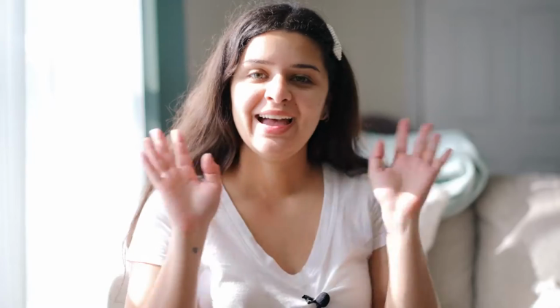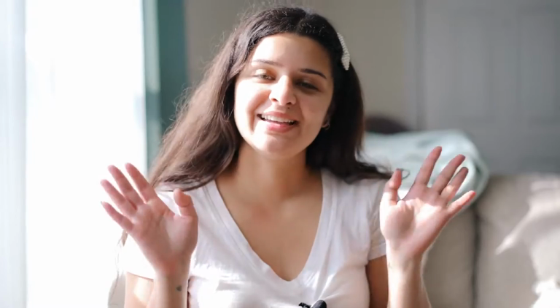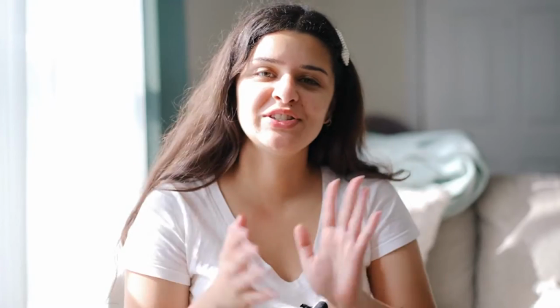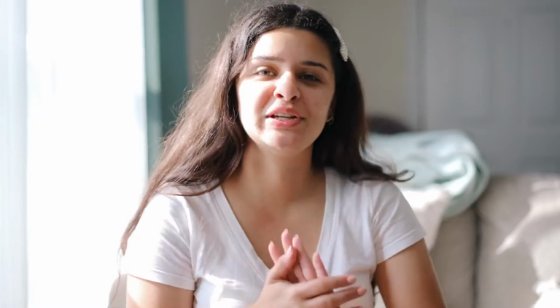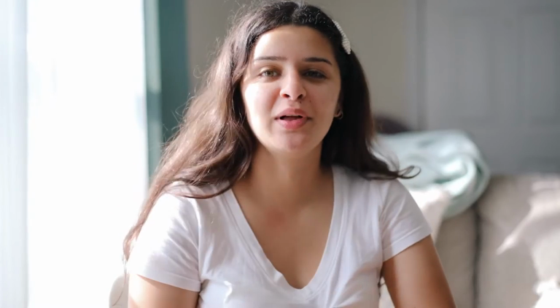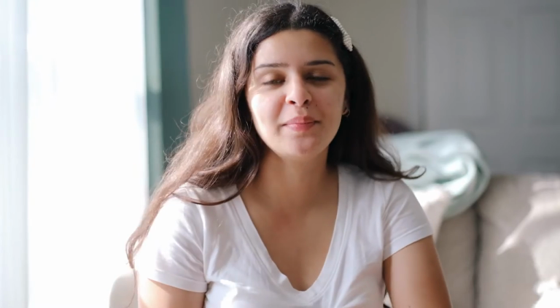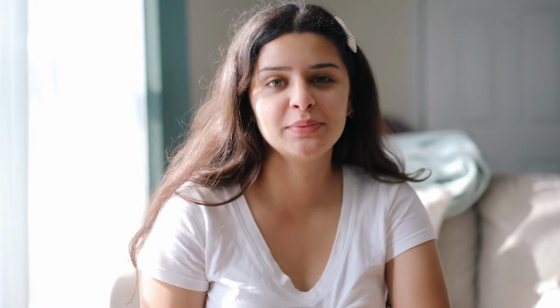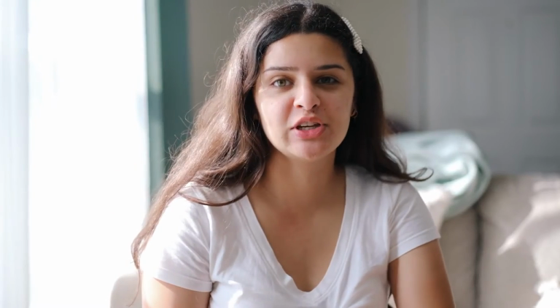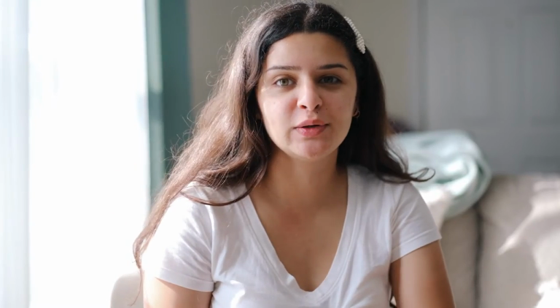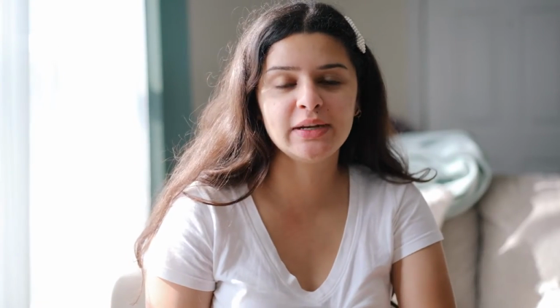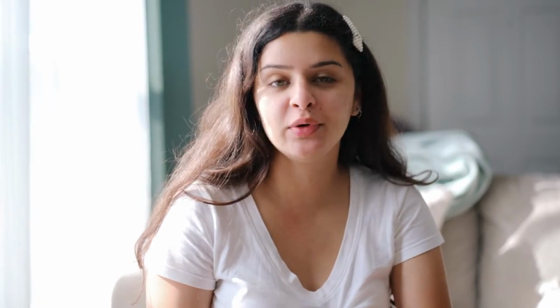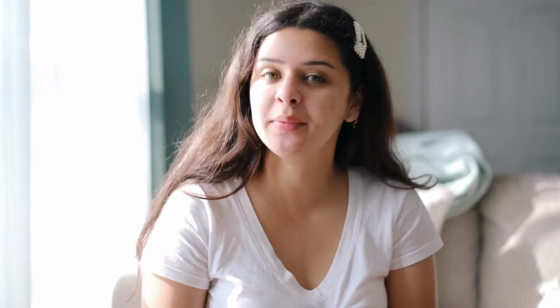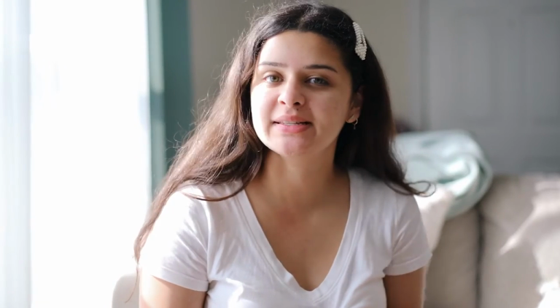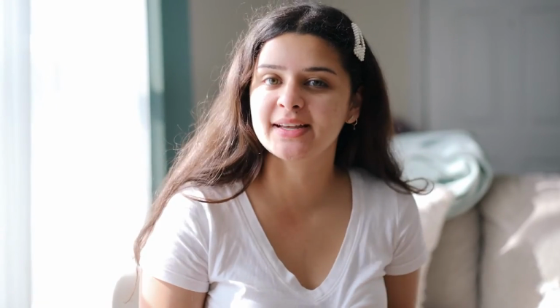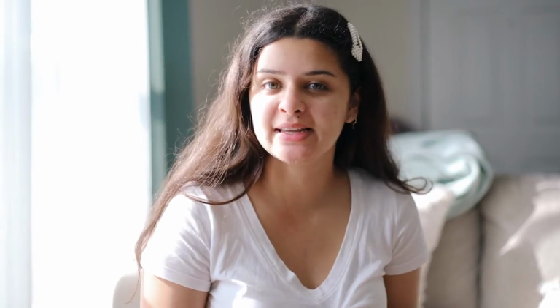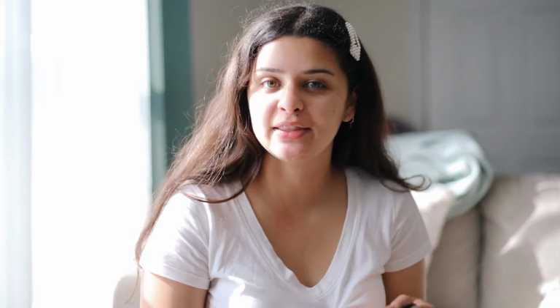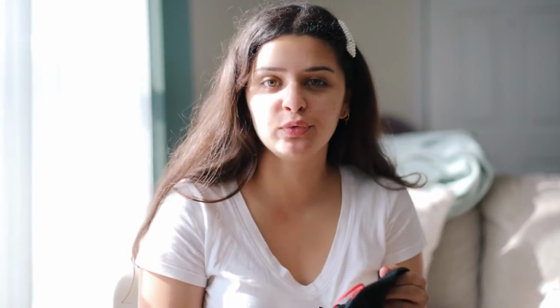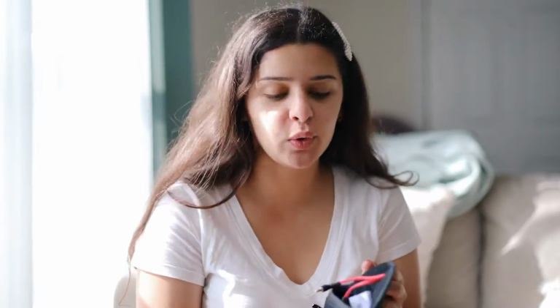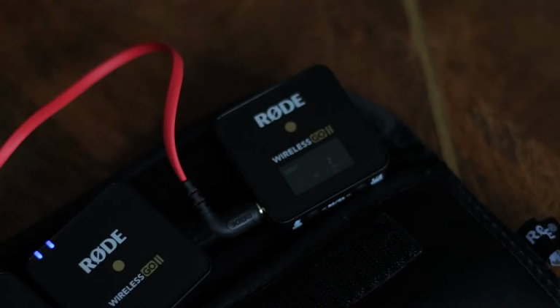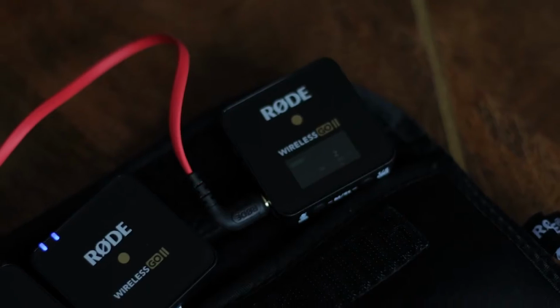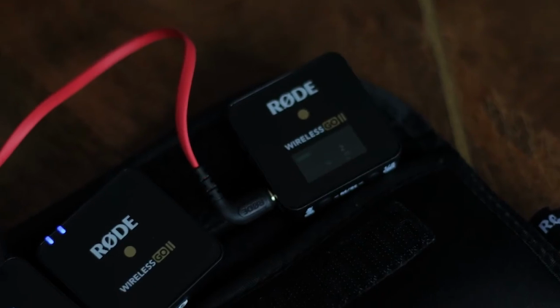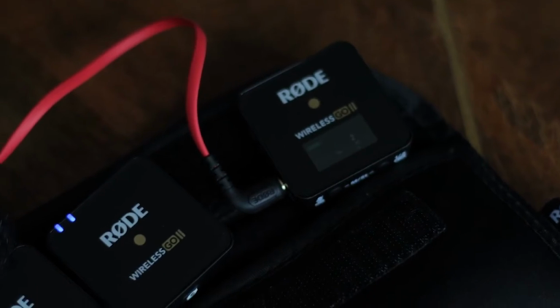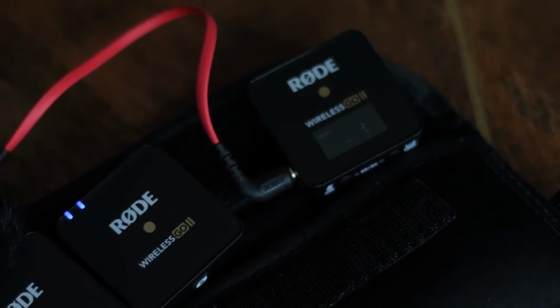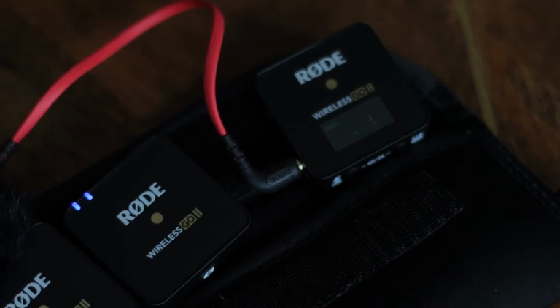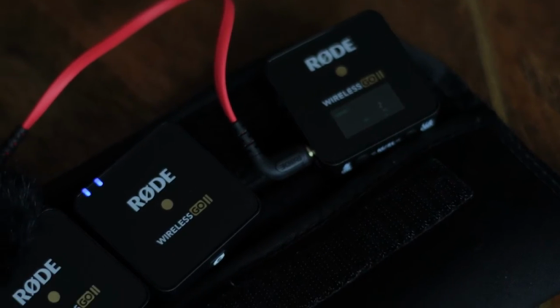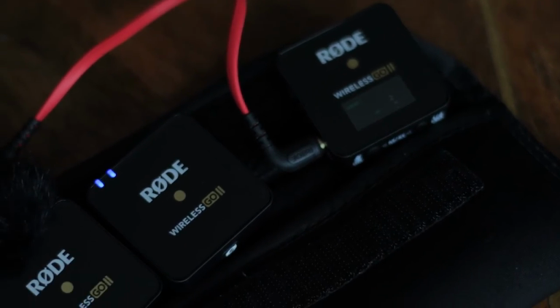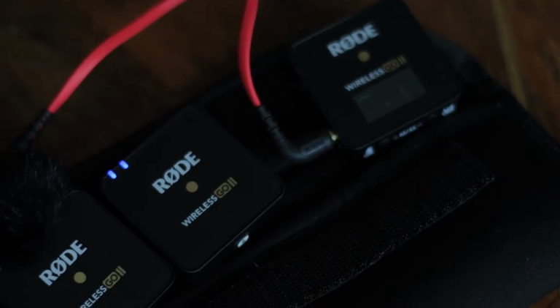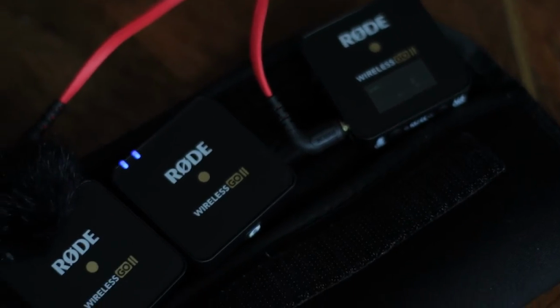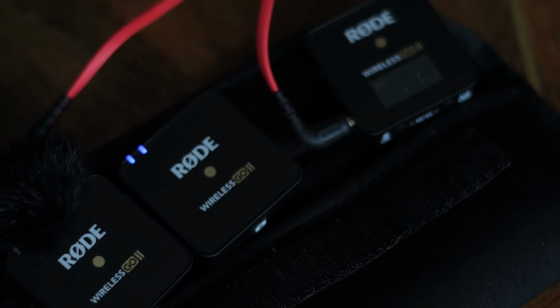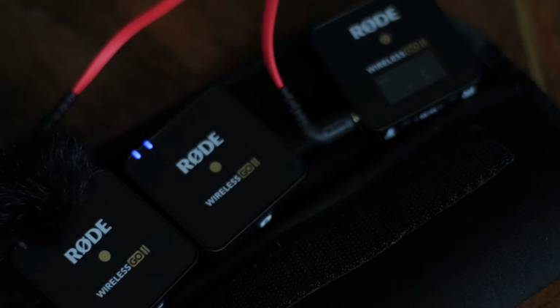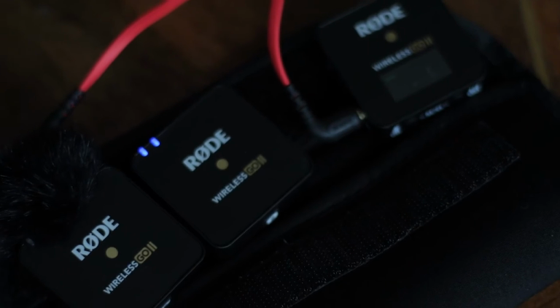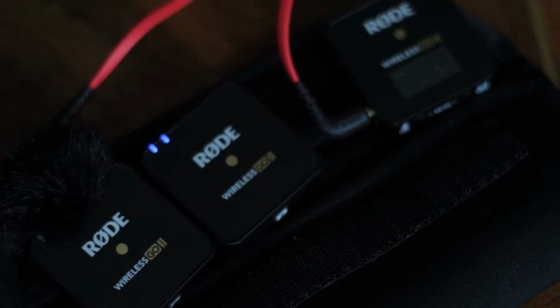Hi guys, it's Sheila. Welcome back to my channel. Today we're going to be discussing the Rode Wireless Go microphones — this is the number two.